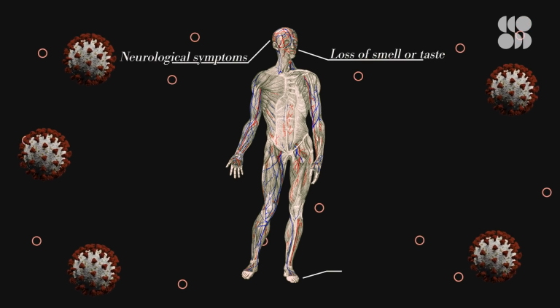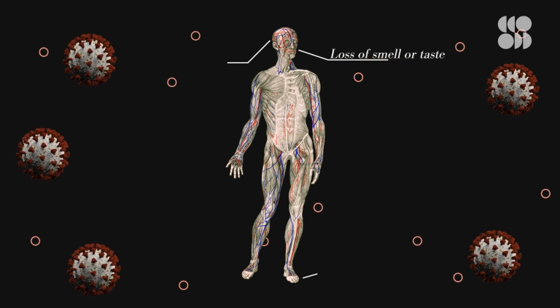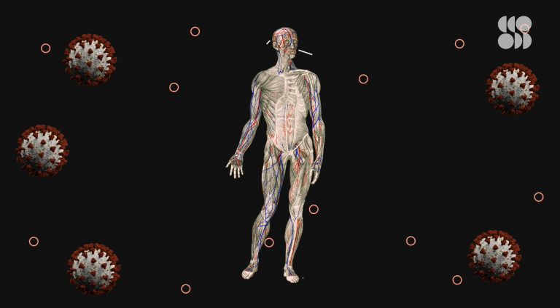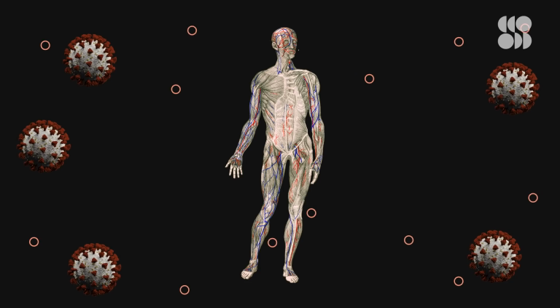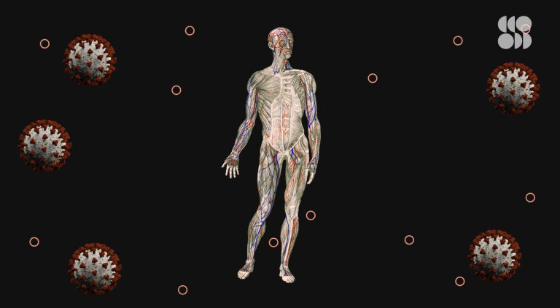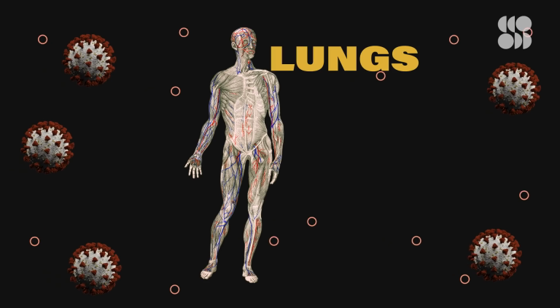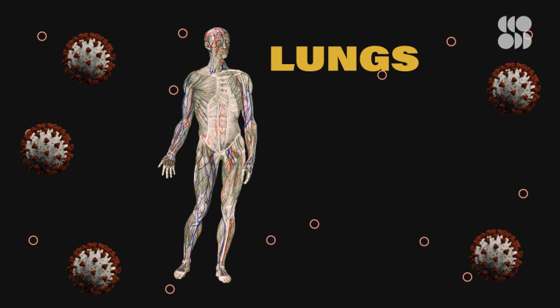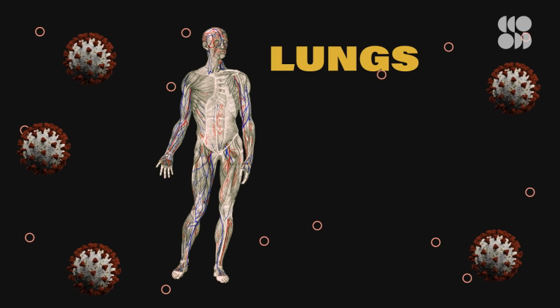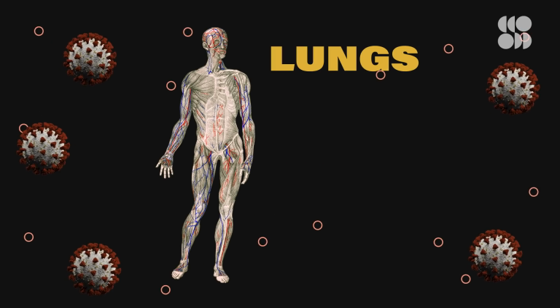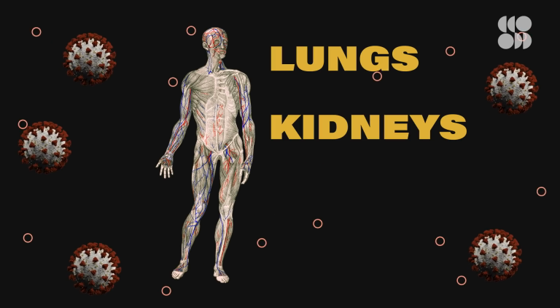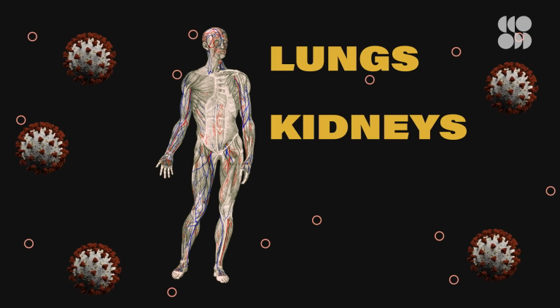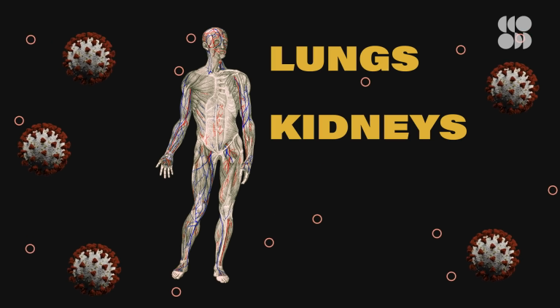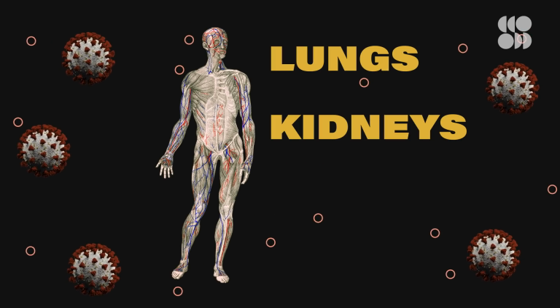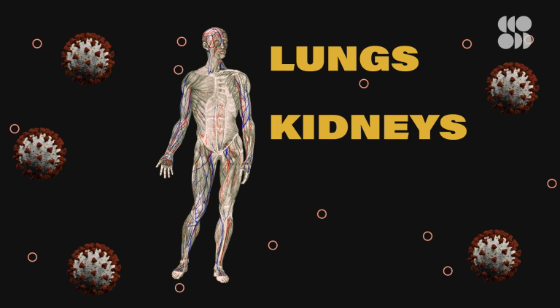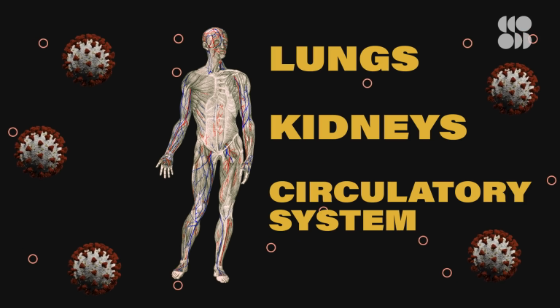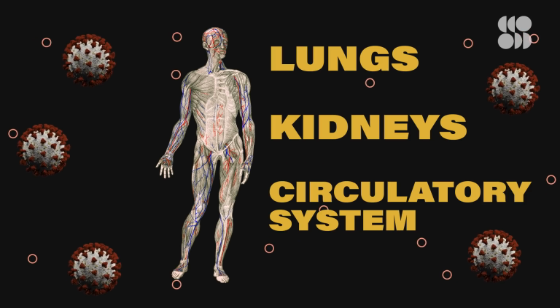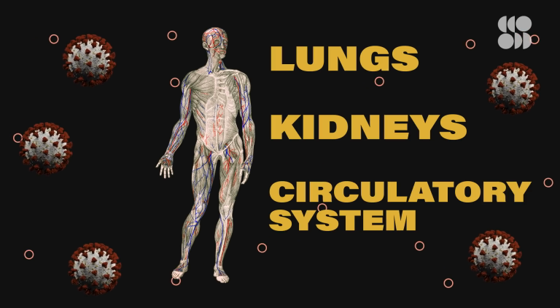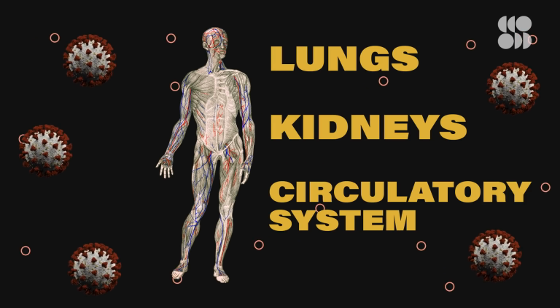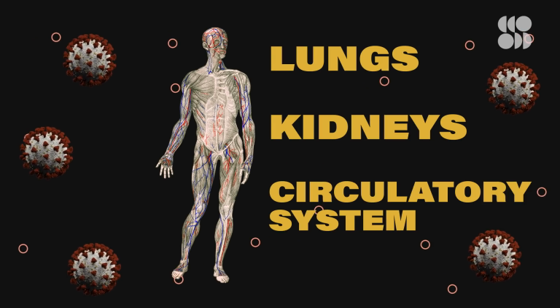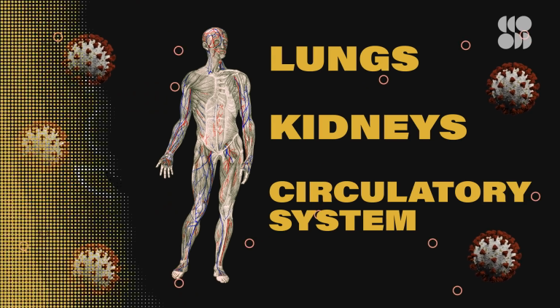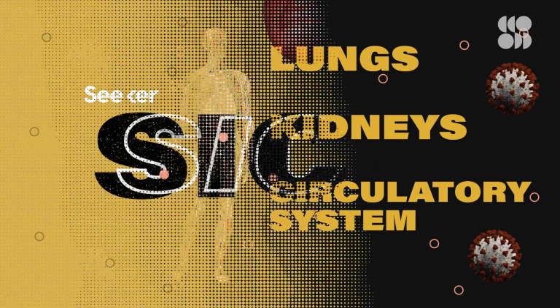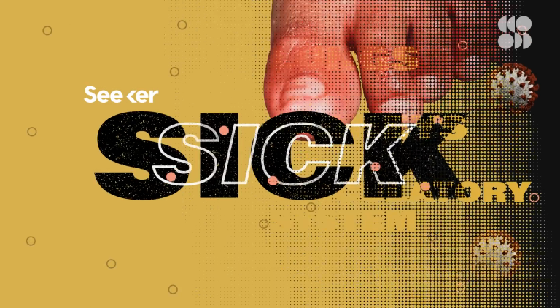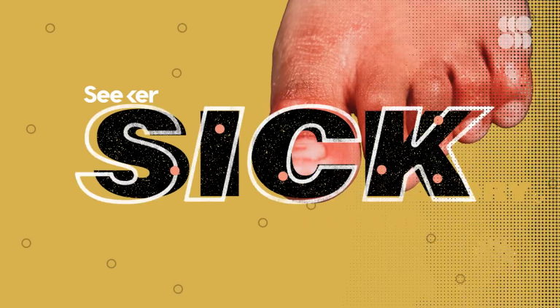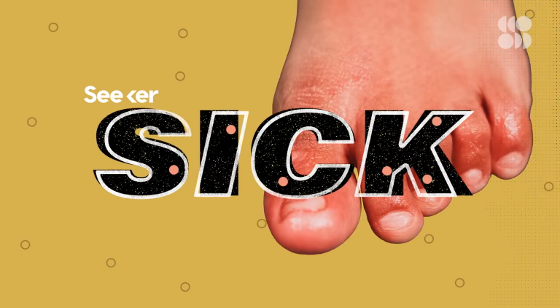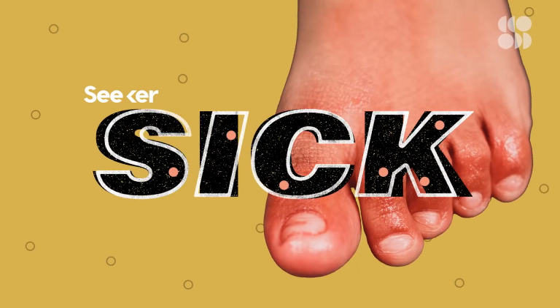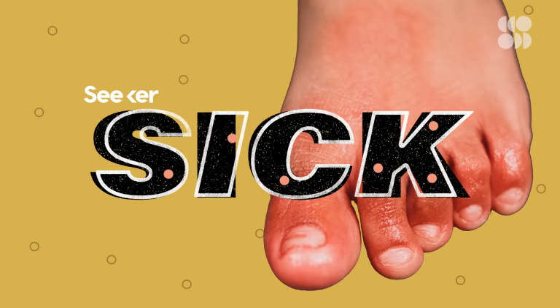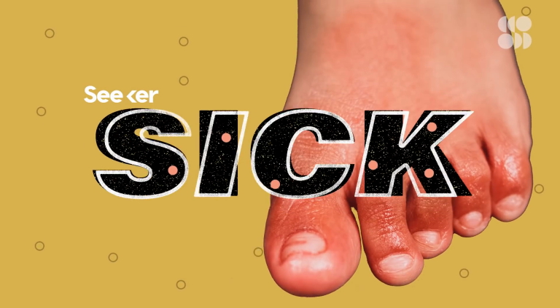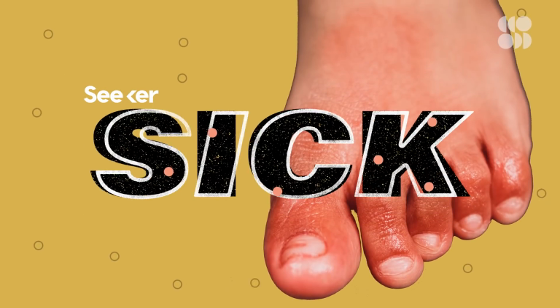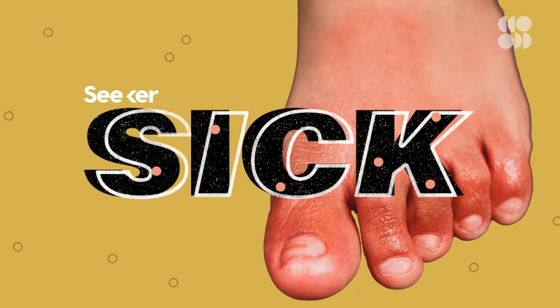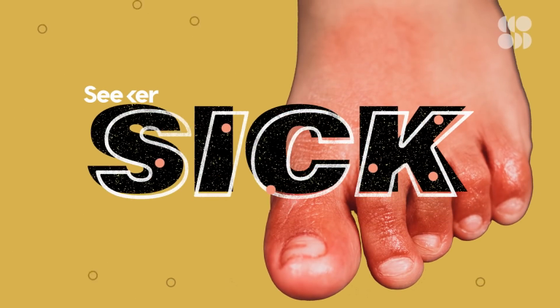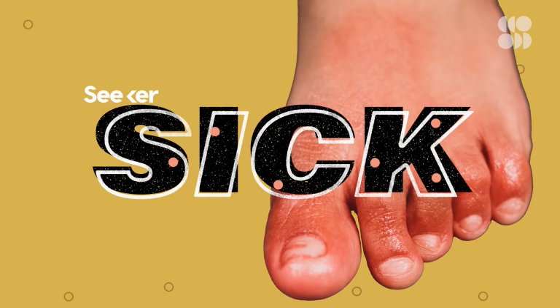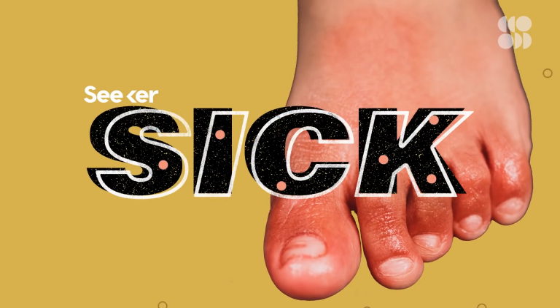It can harm the lungs, the kidneys, and even the circulatory system. And what about those purple COVID toes?